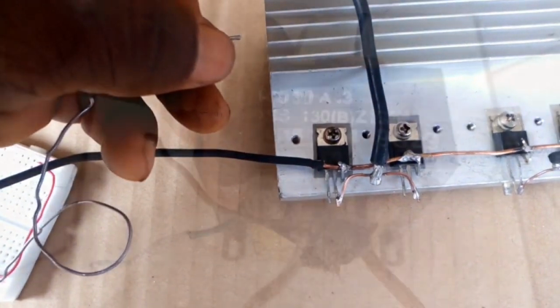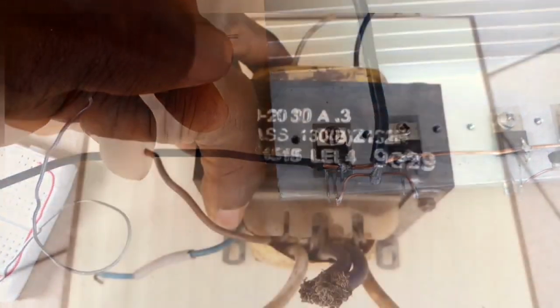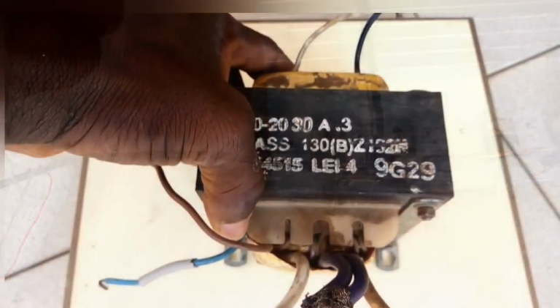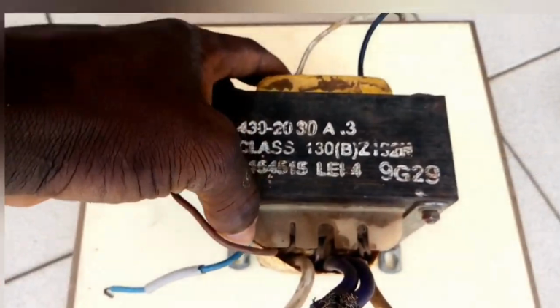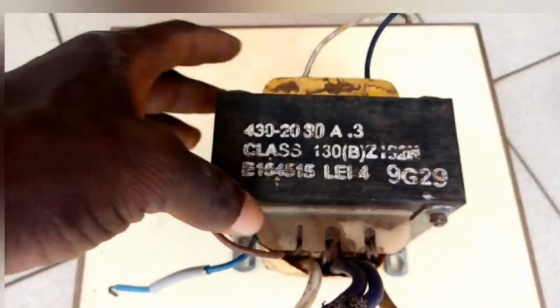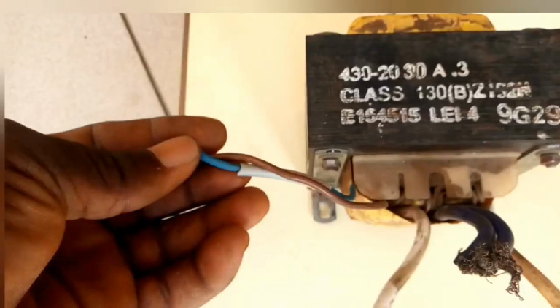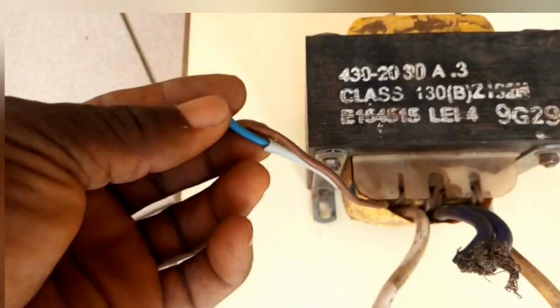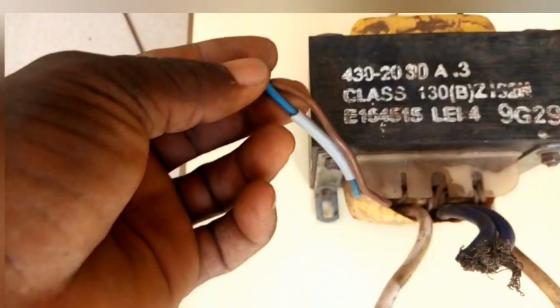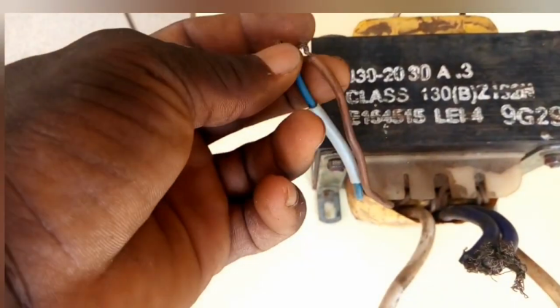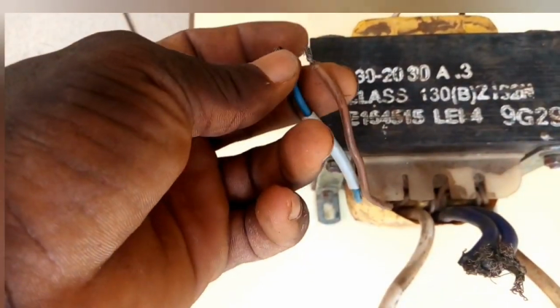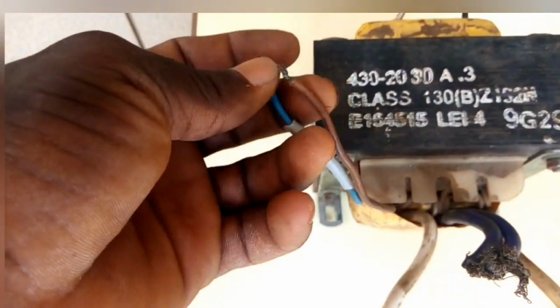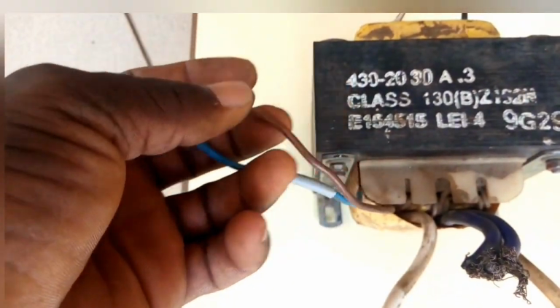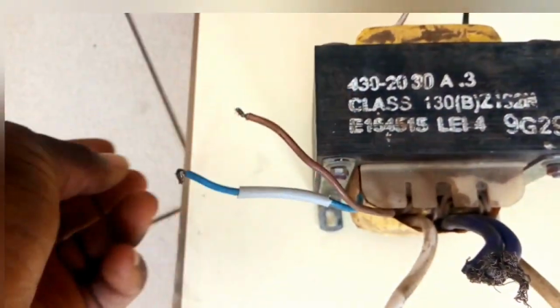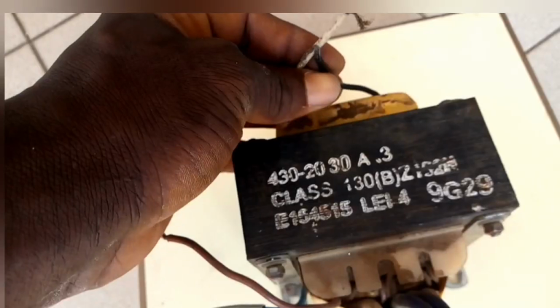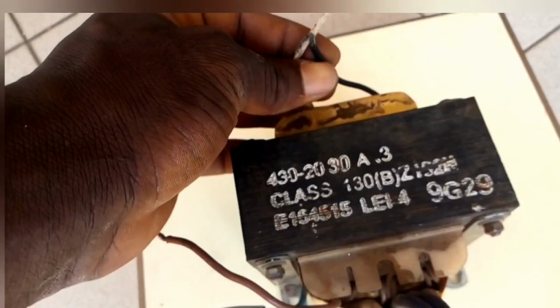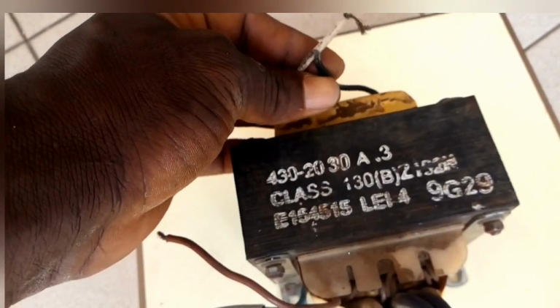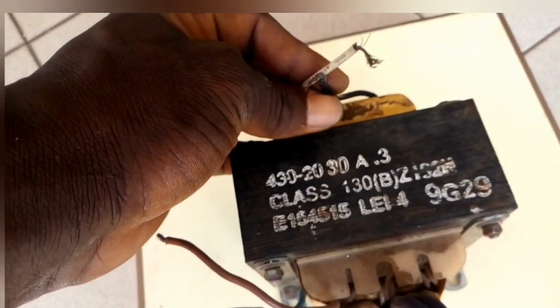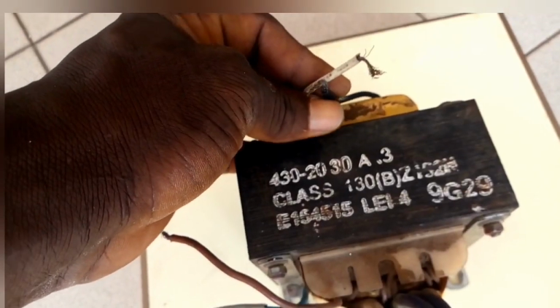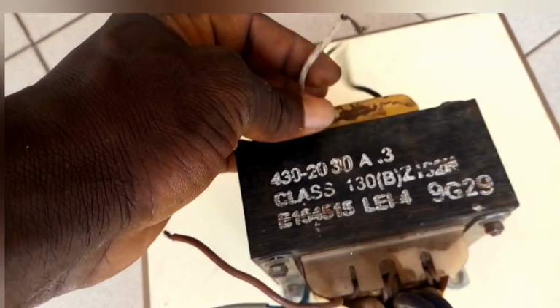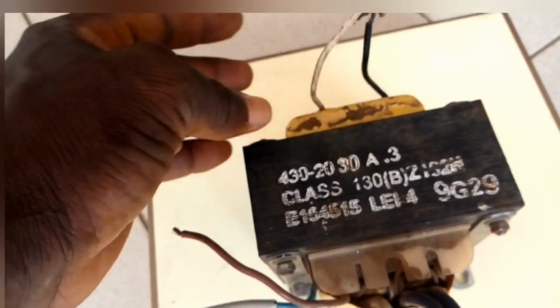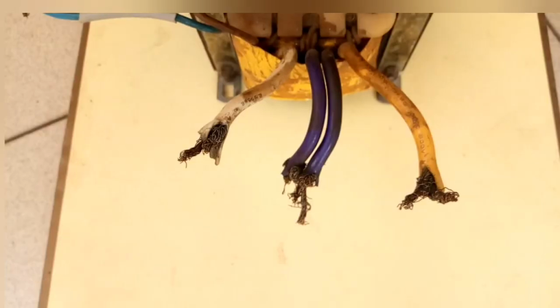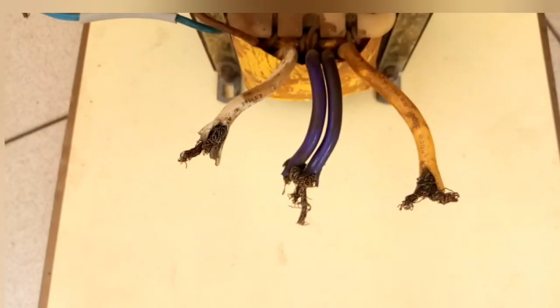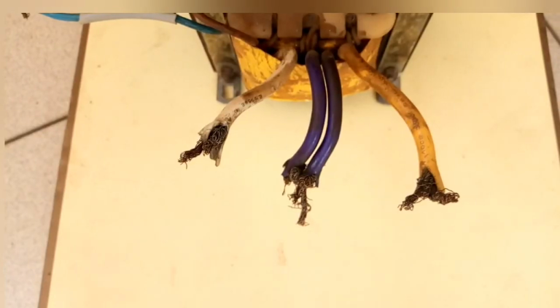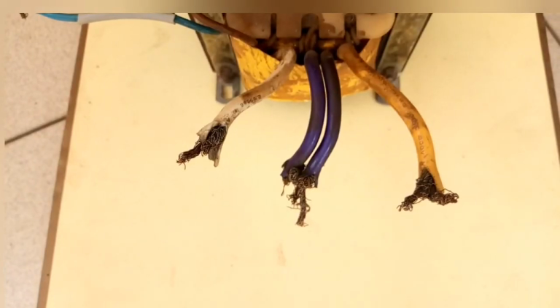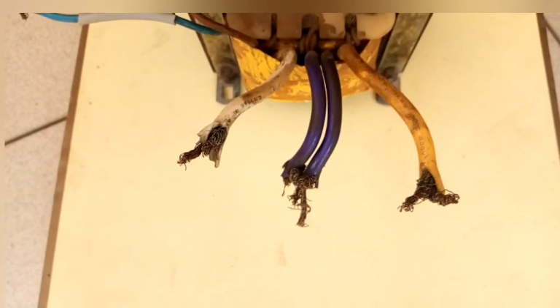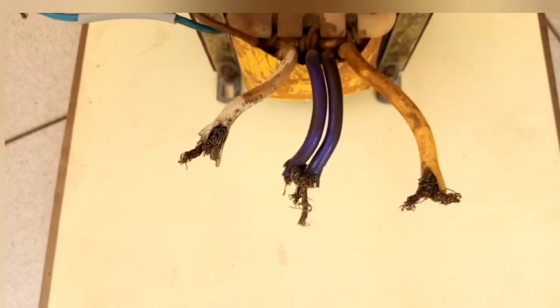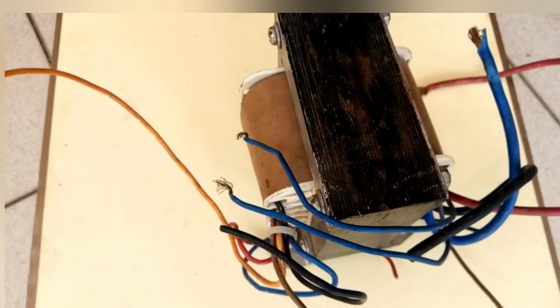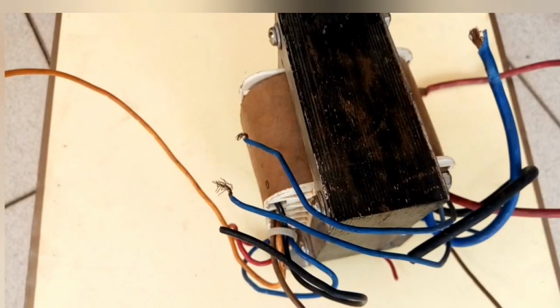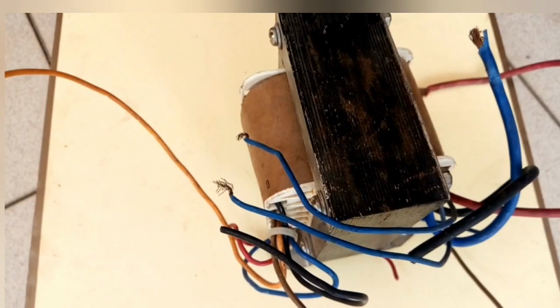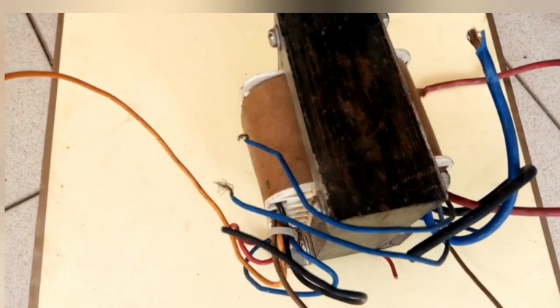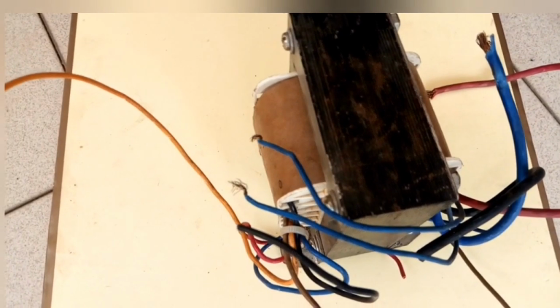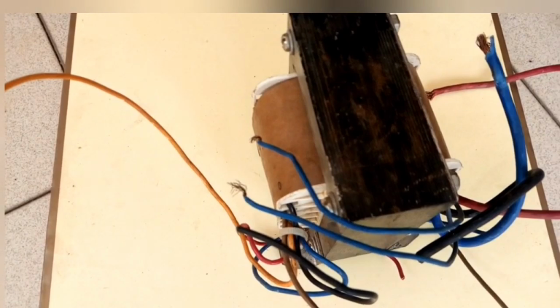I use a UPS transformer. You can use any one that has a central tap connection.